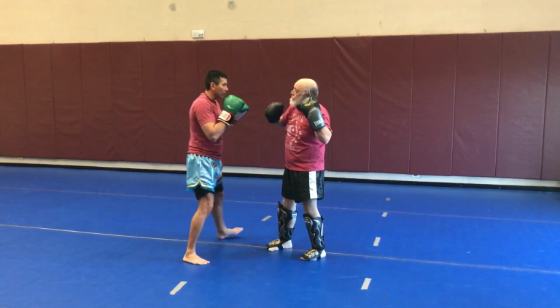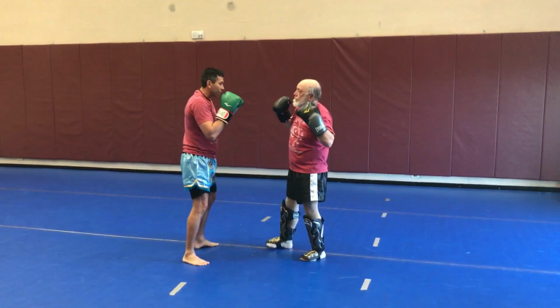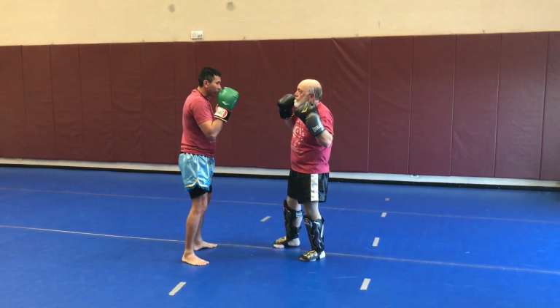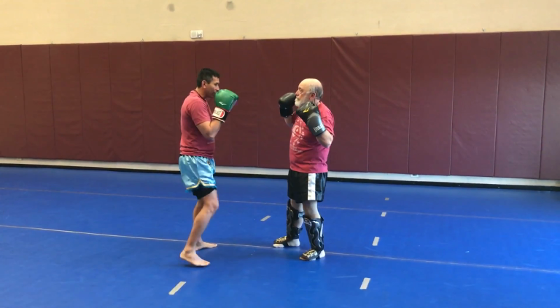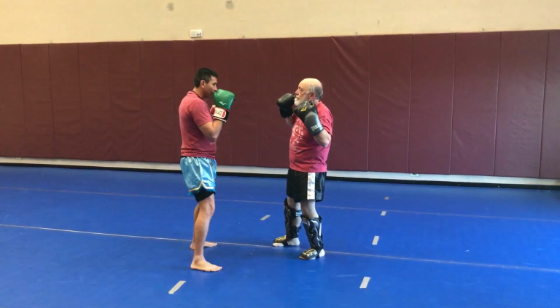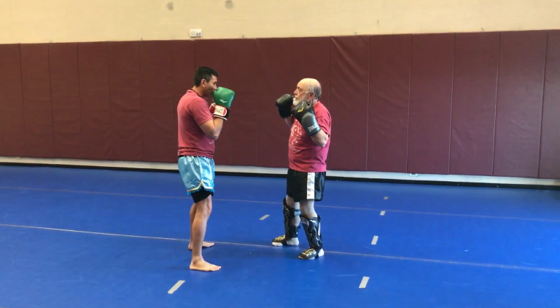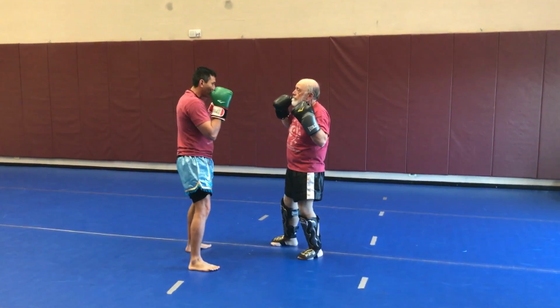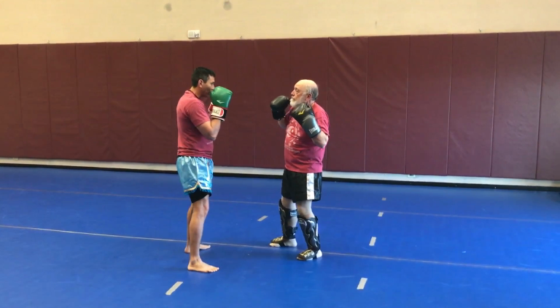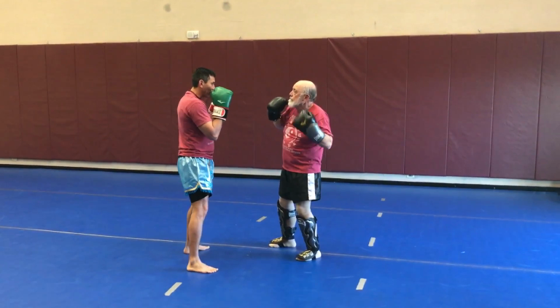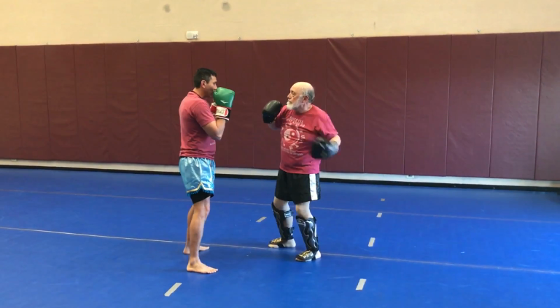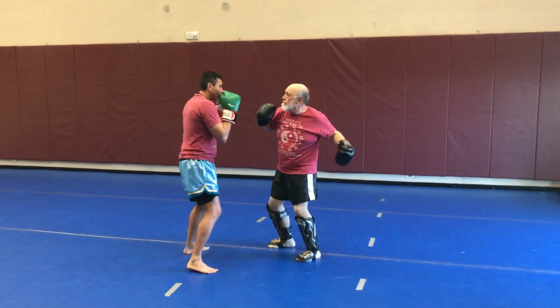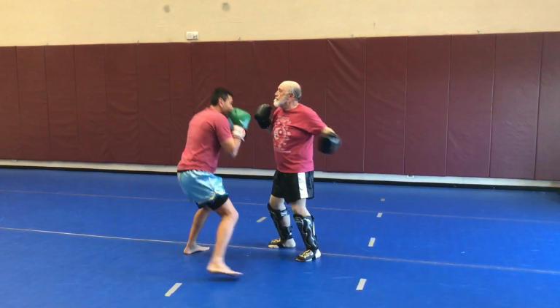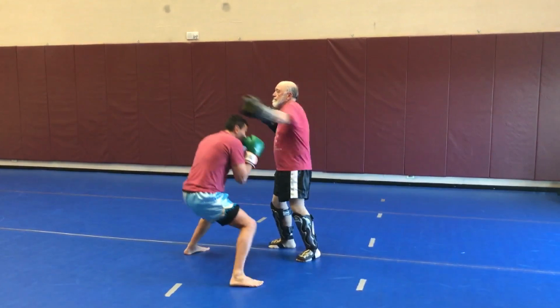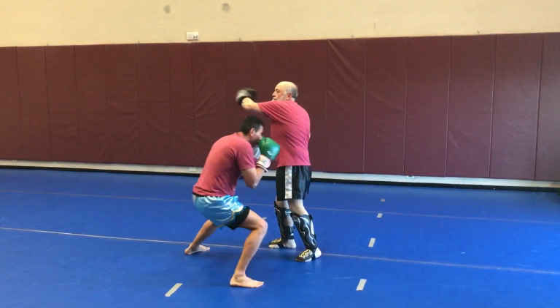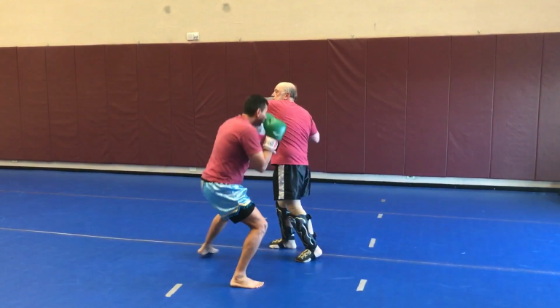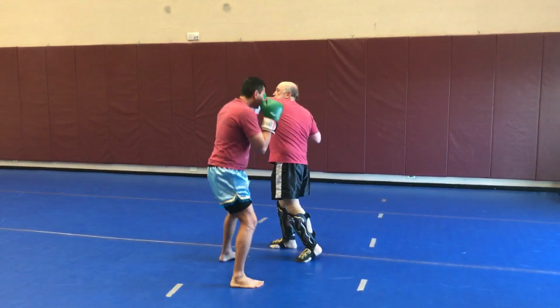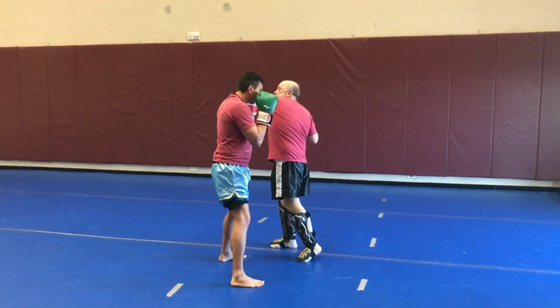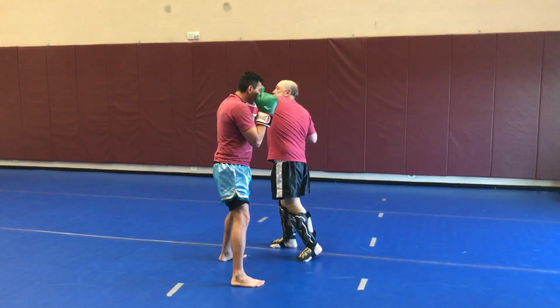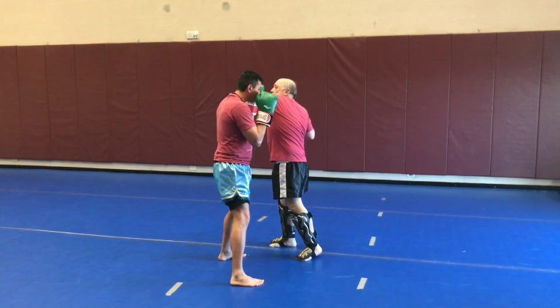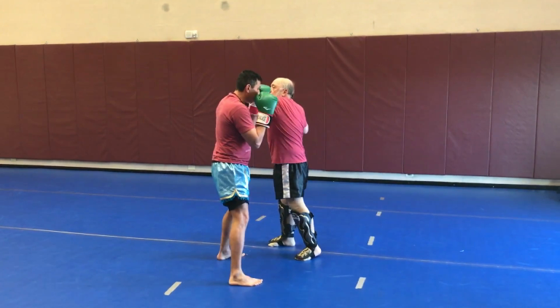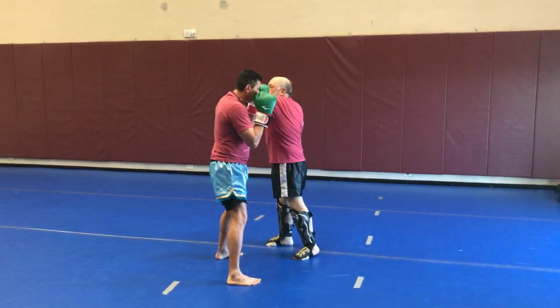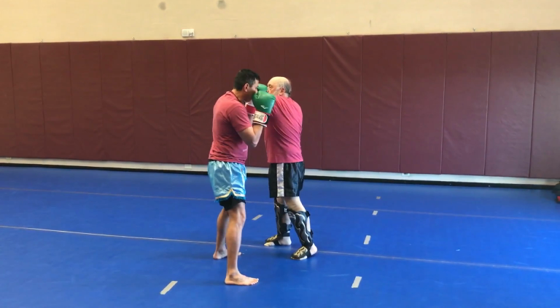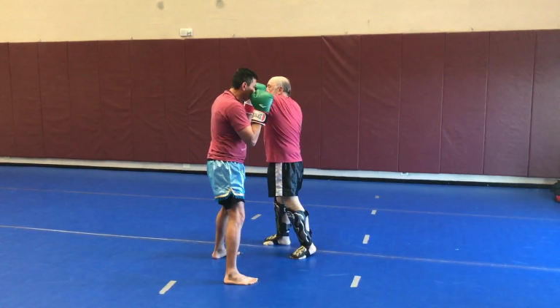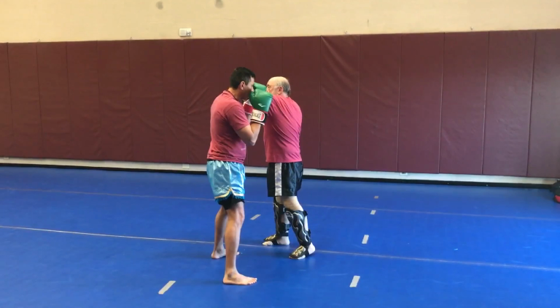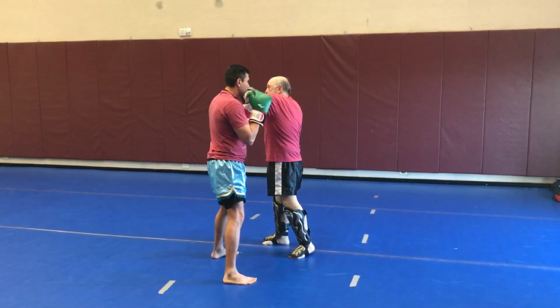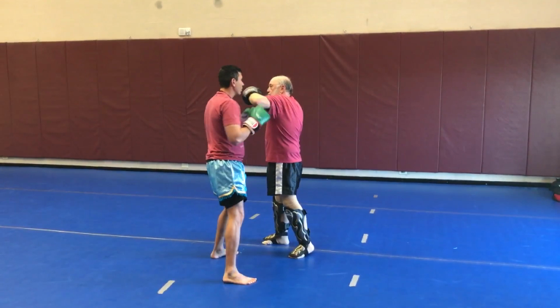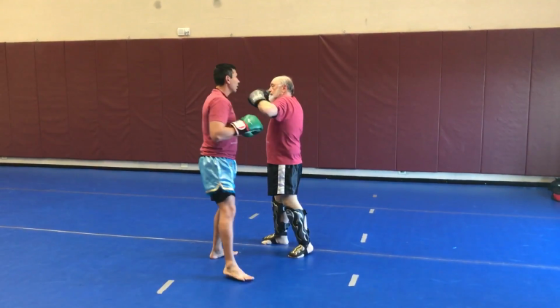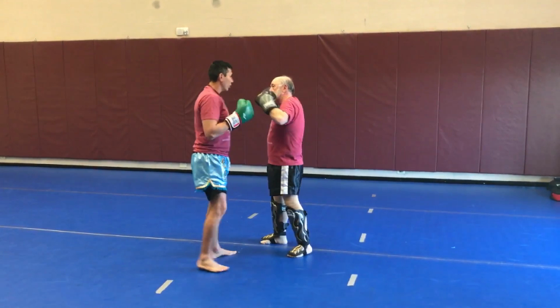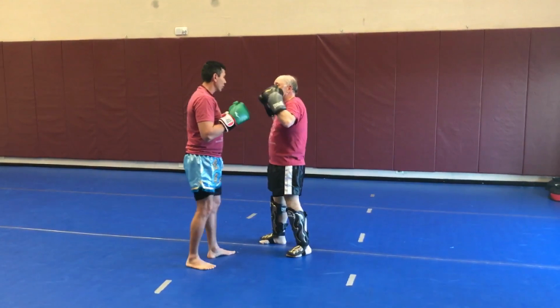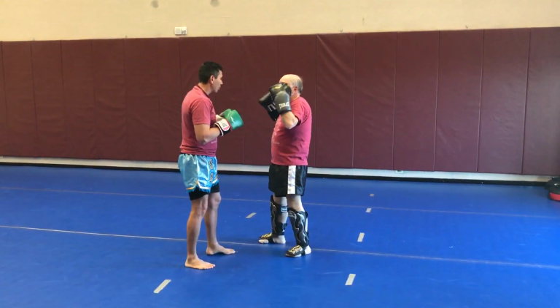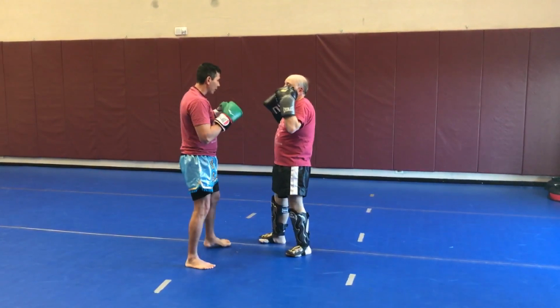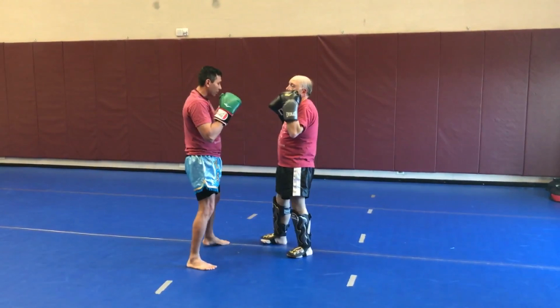Then we center out. He does the hook punch again. I do under the bridge, keep the hands up, keep back elbows. I'll do a couple to him.